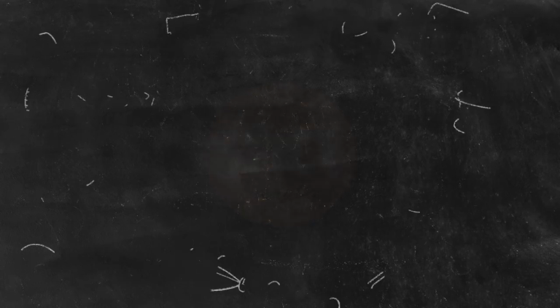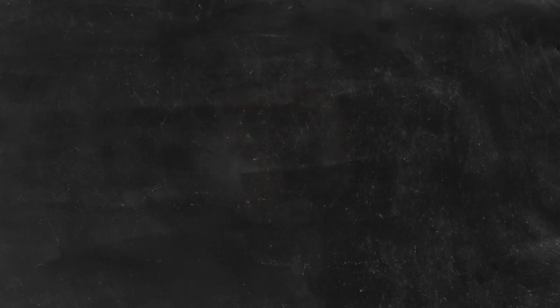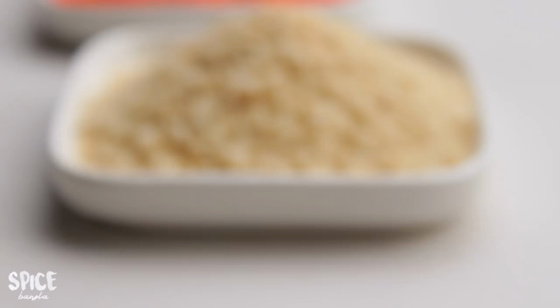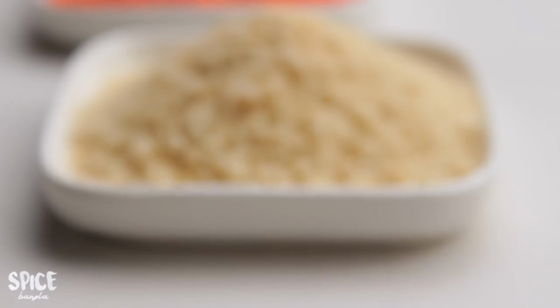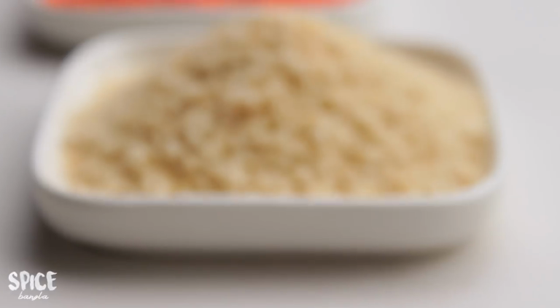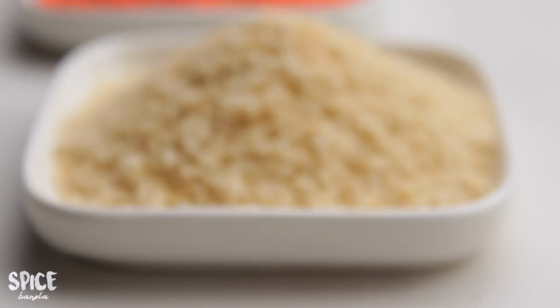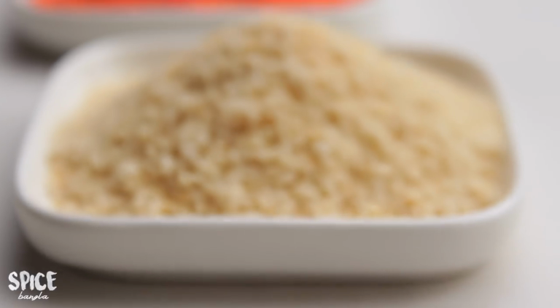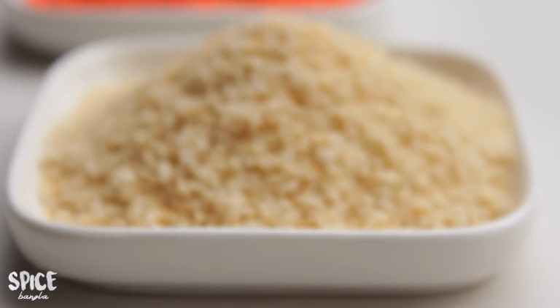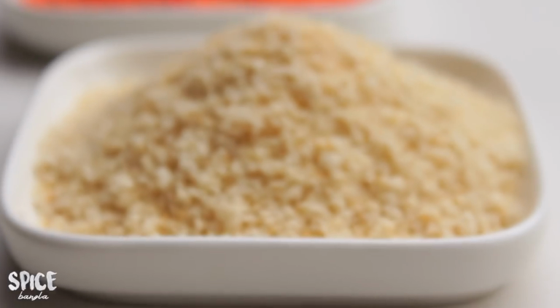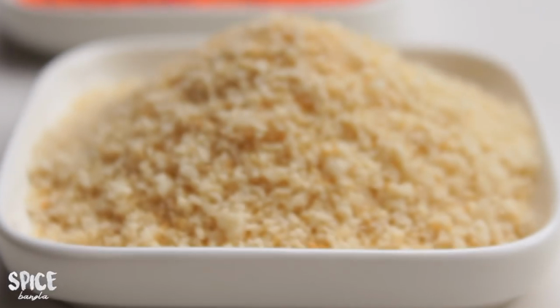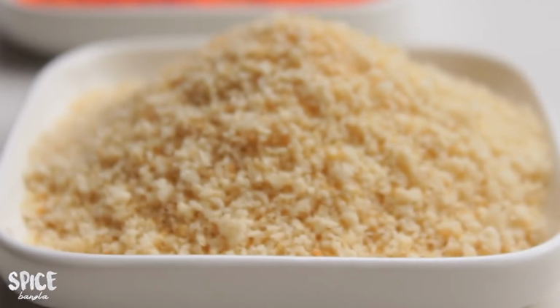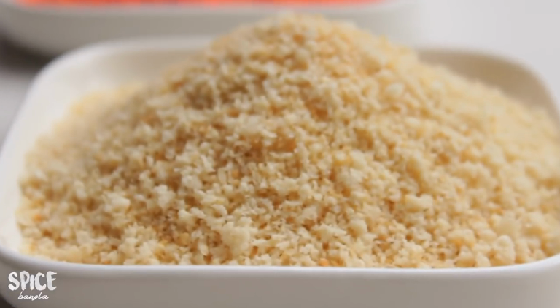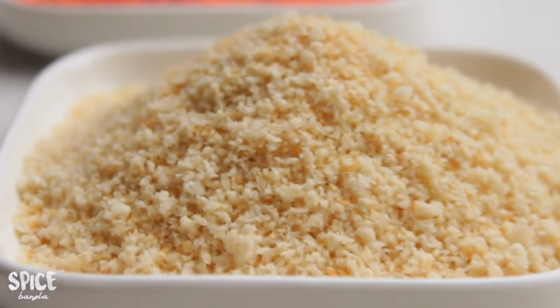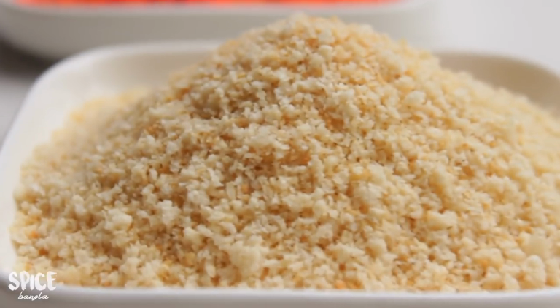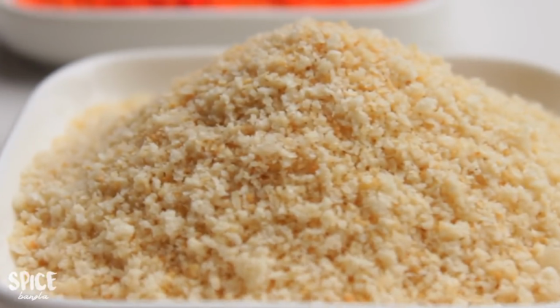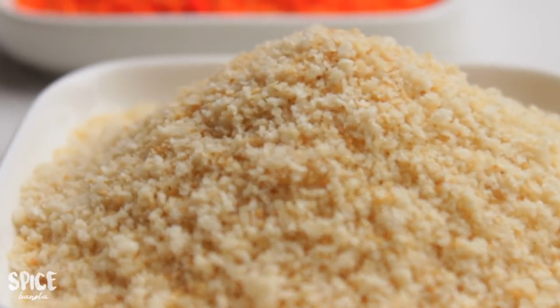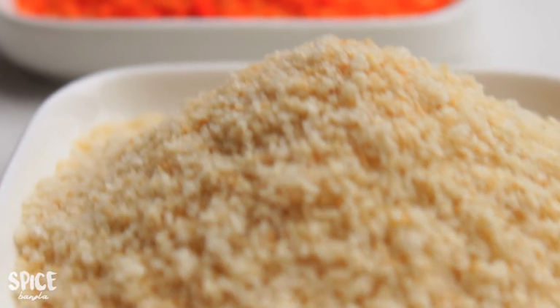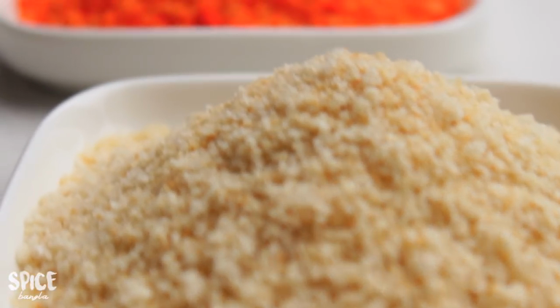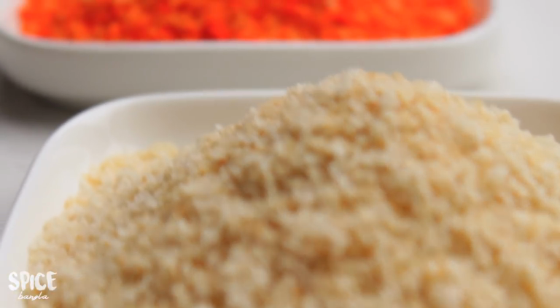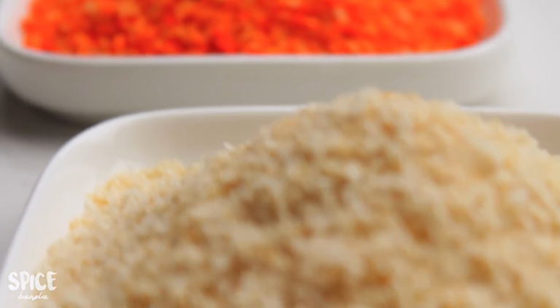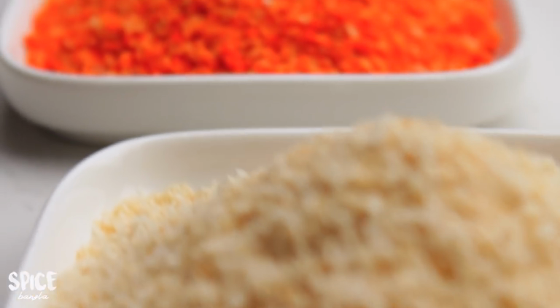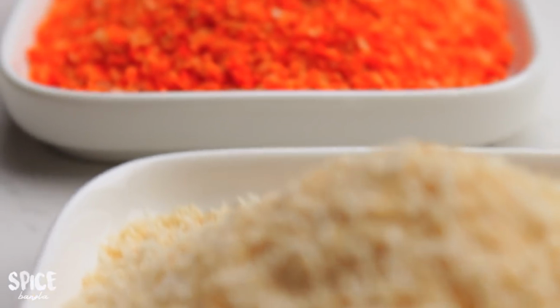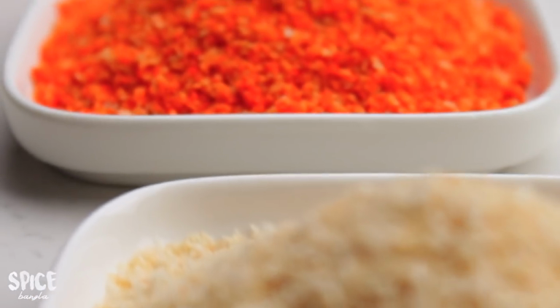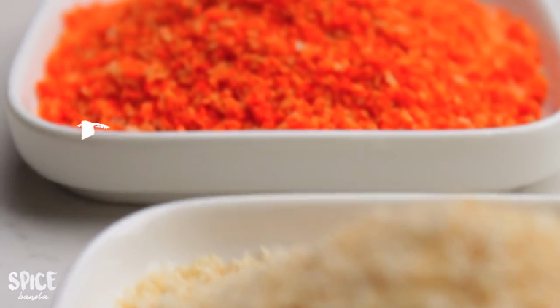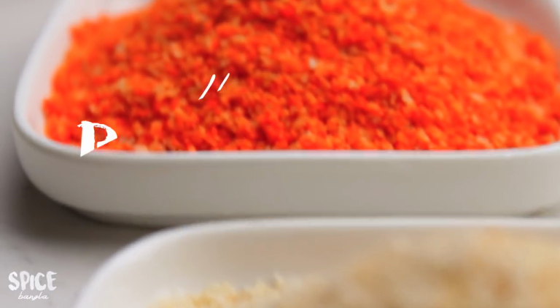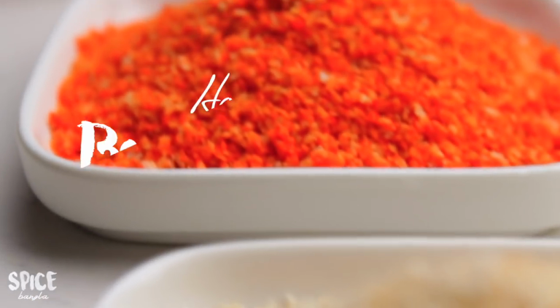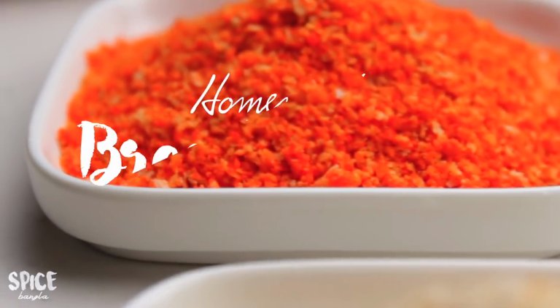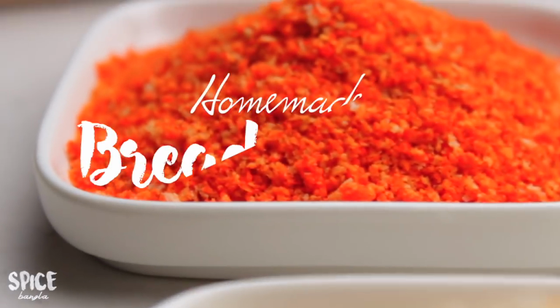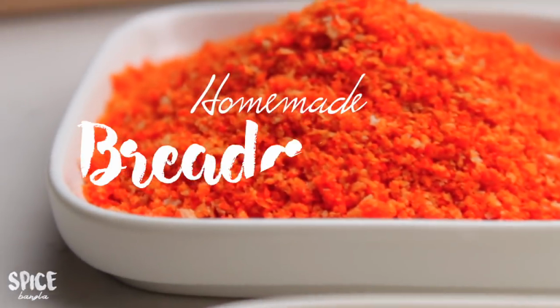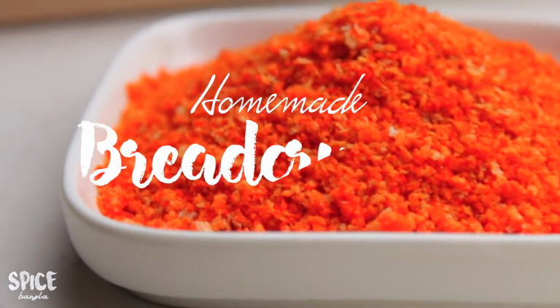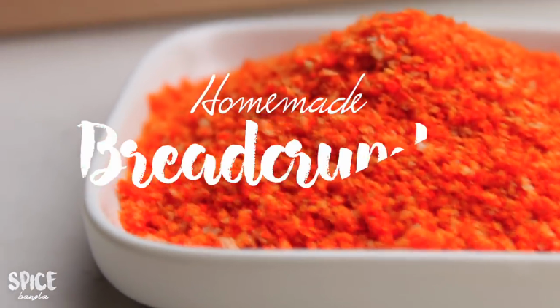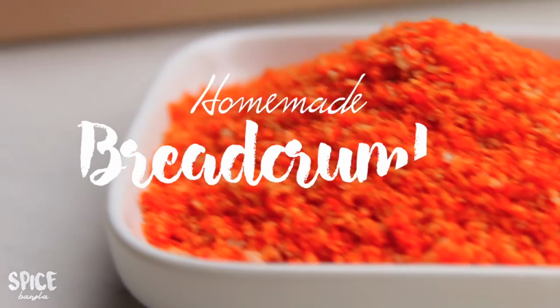Hey everyone, welcome back to my channel. There is a cooking basic recipe: breadcrumbs.